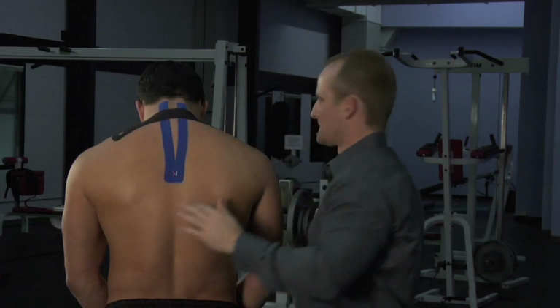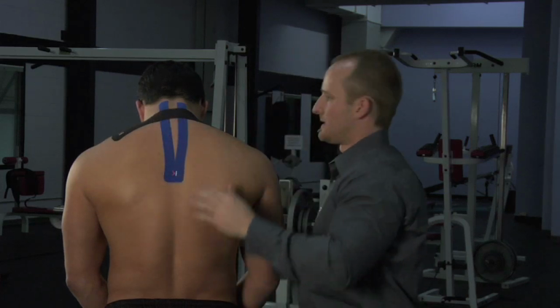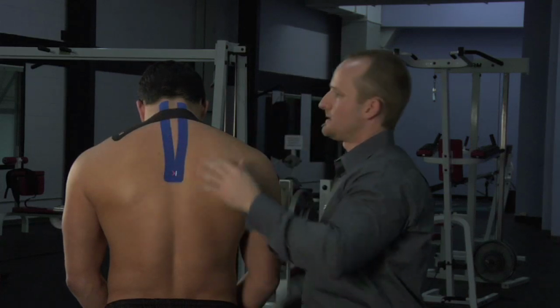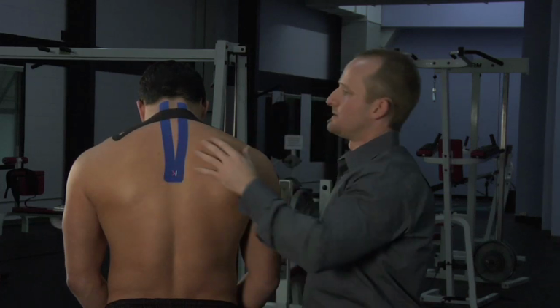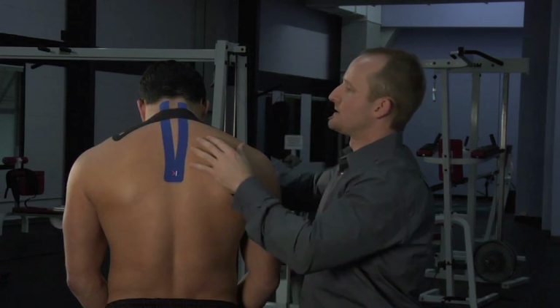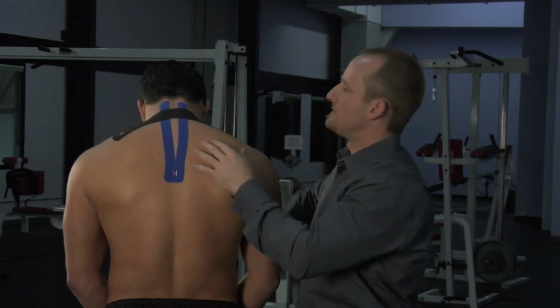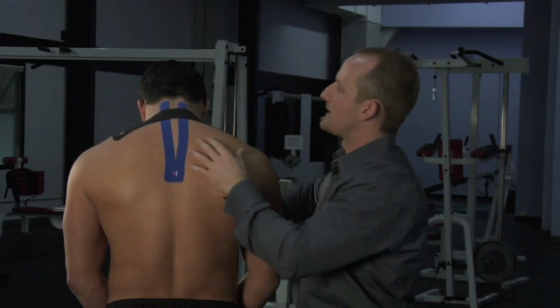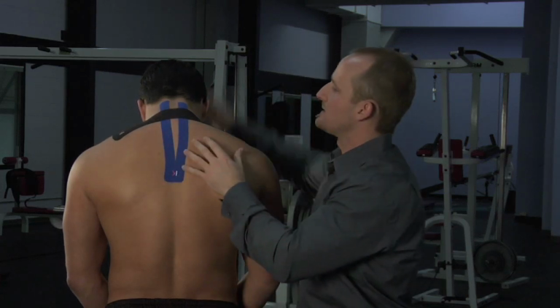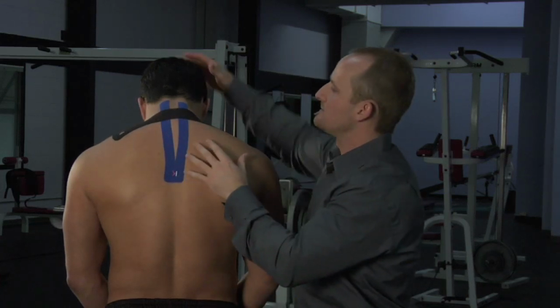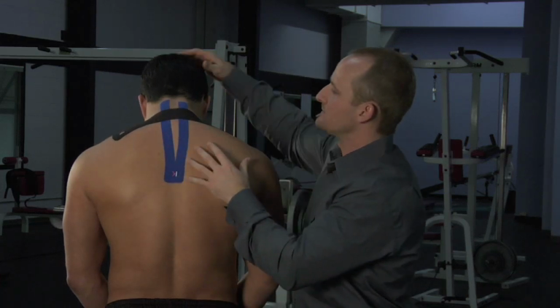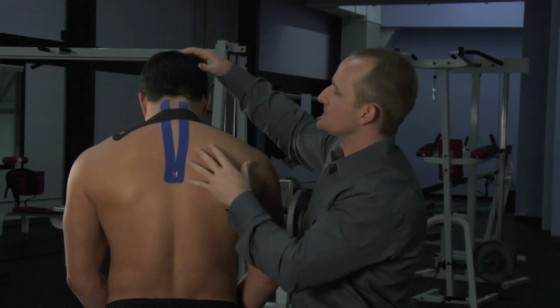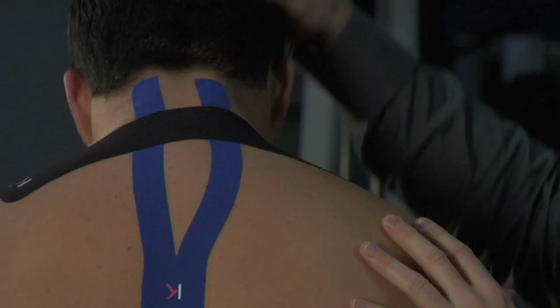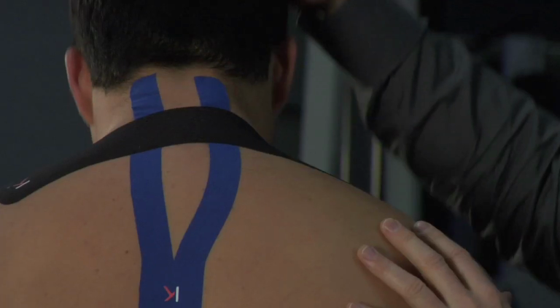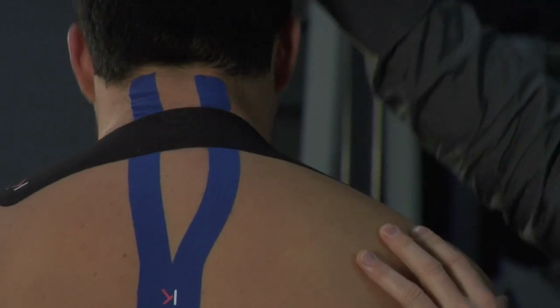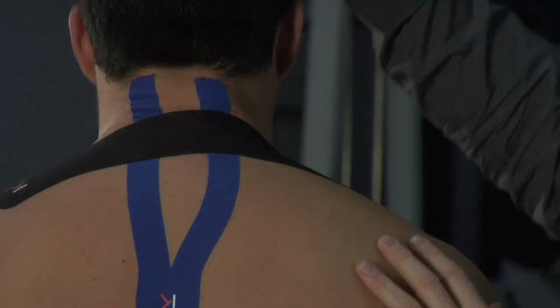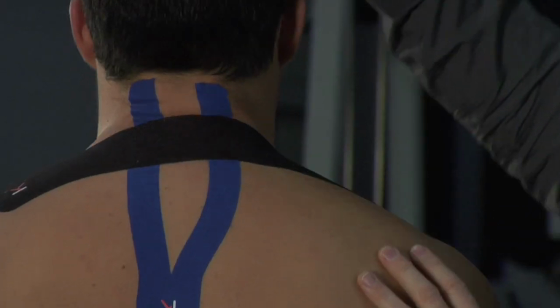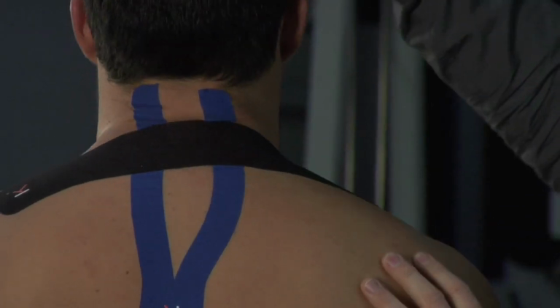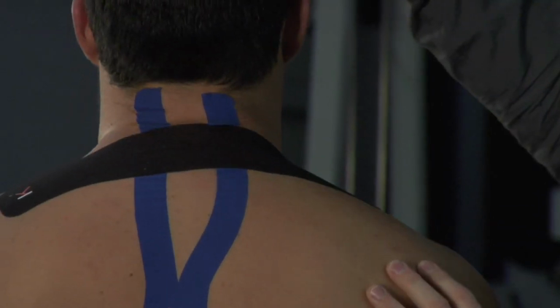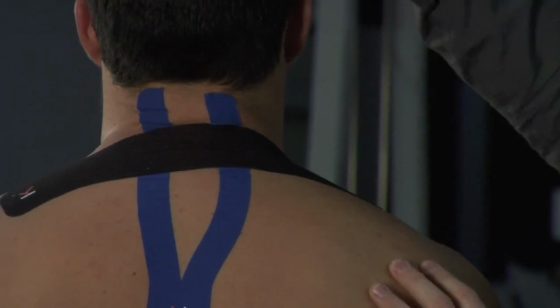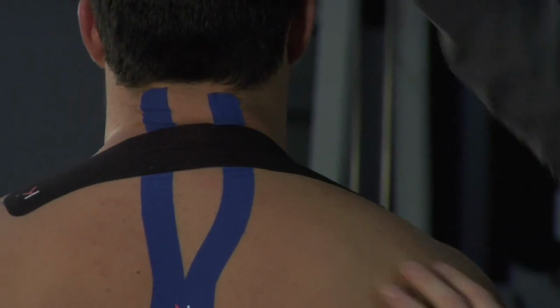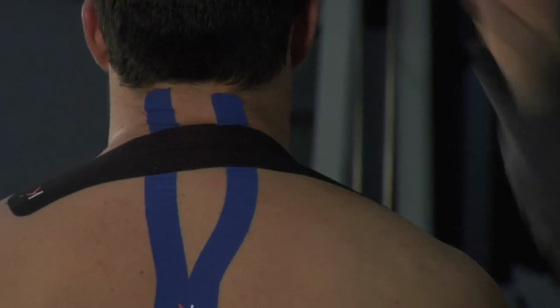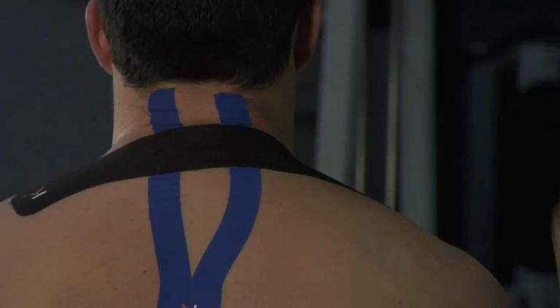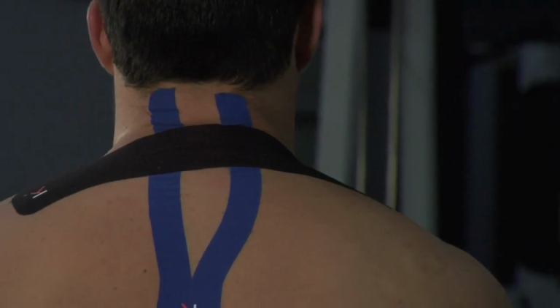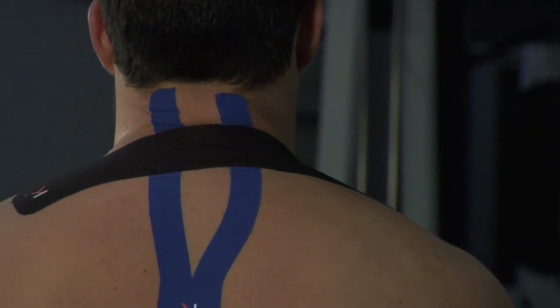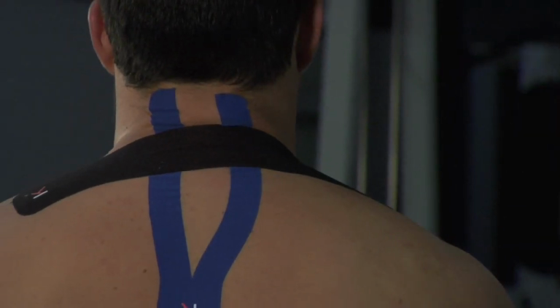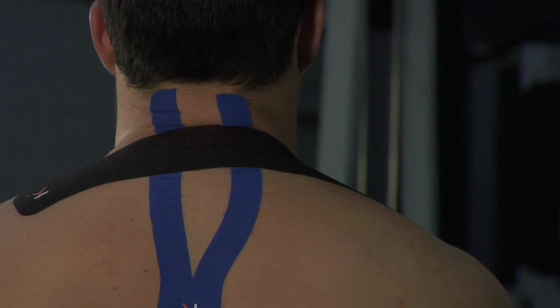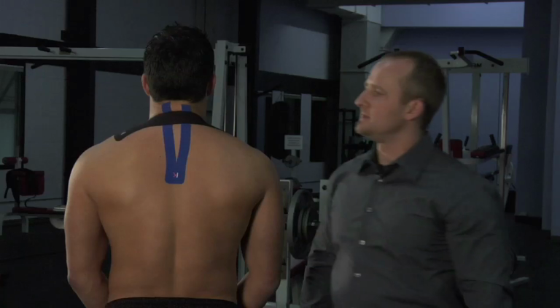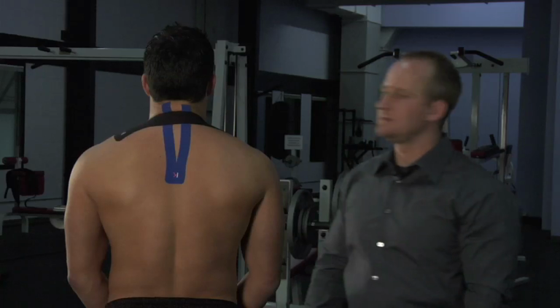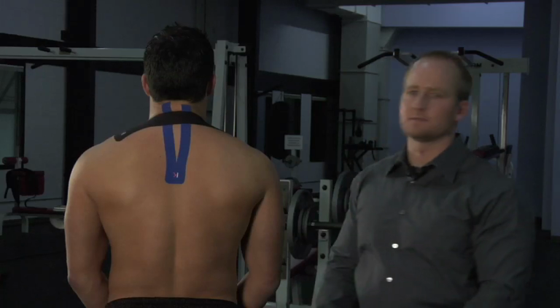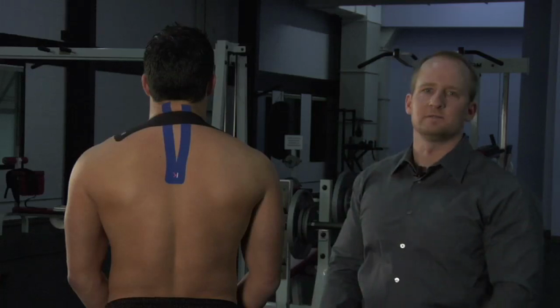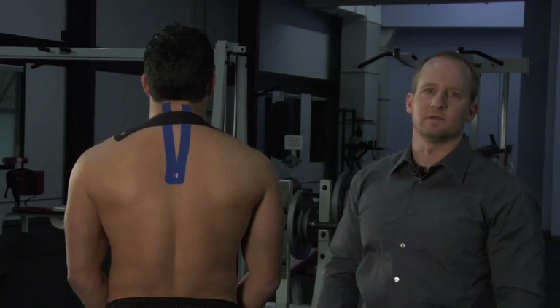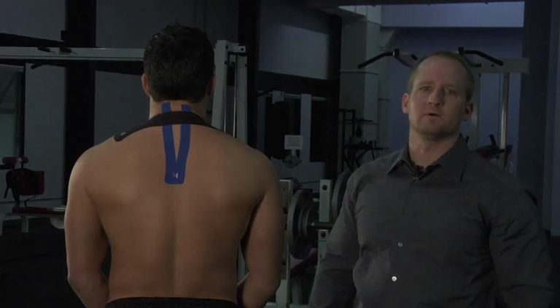Then come back up straight and he is good to go.